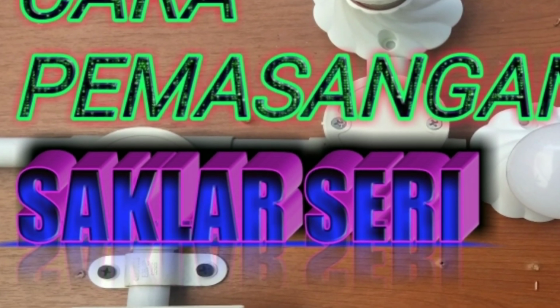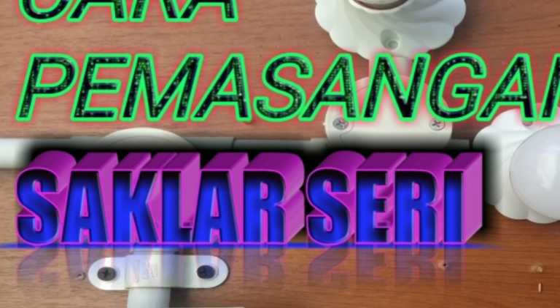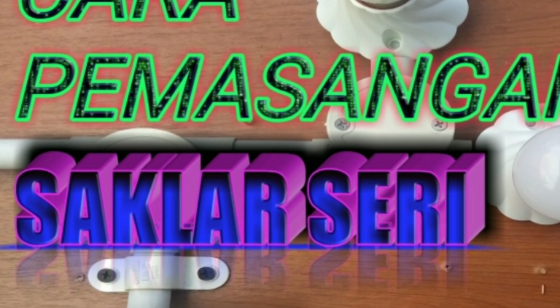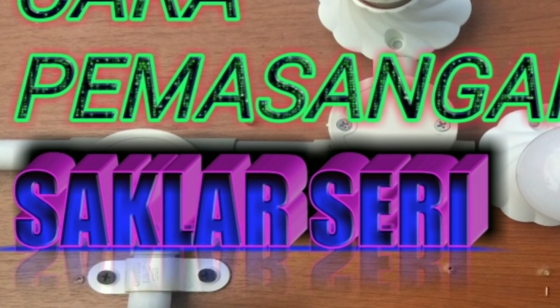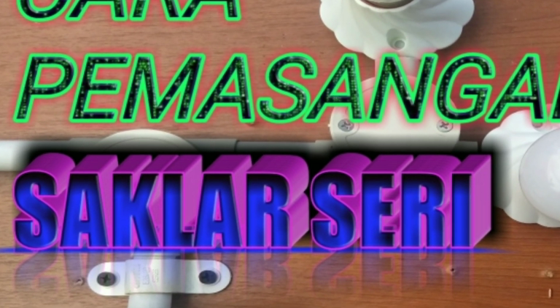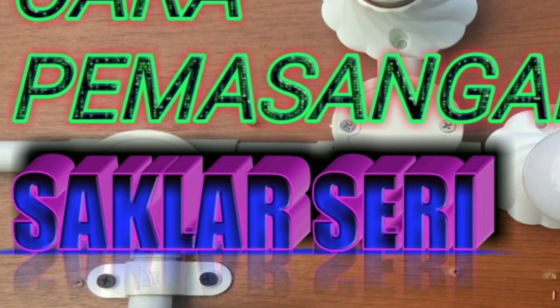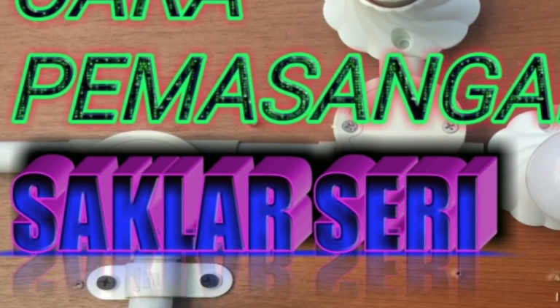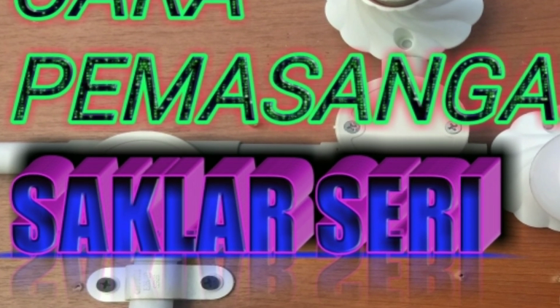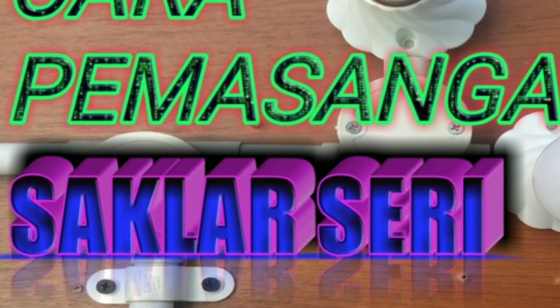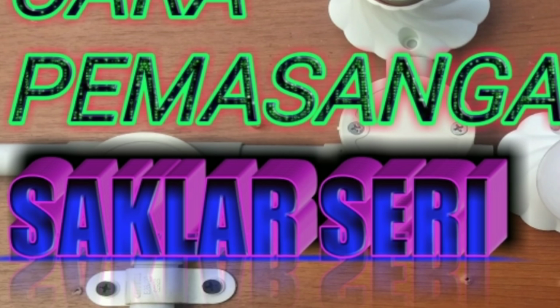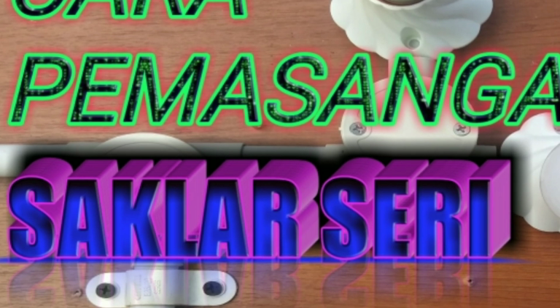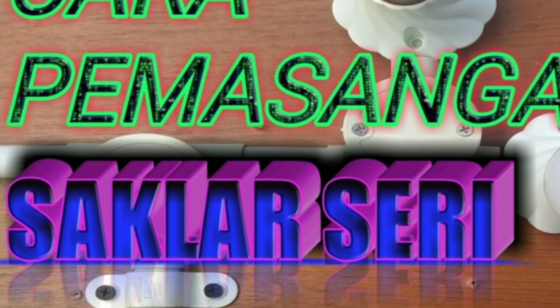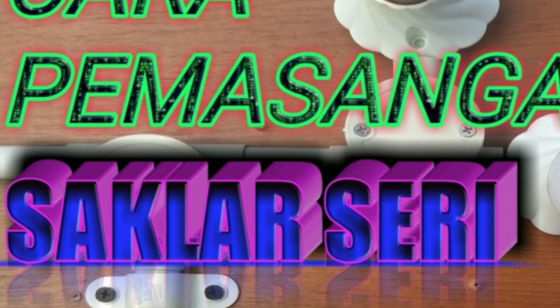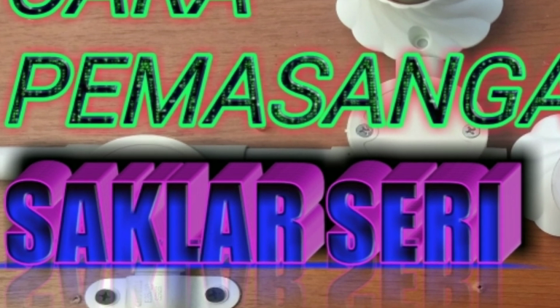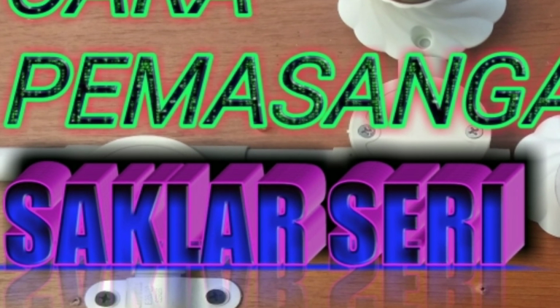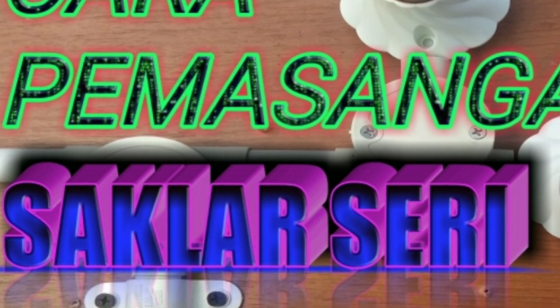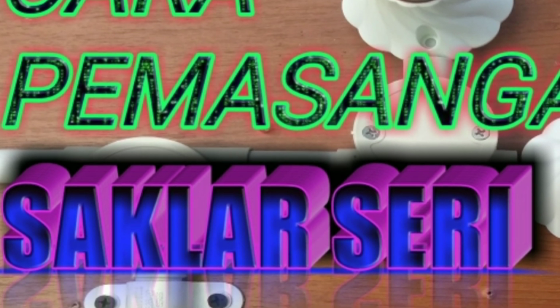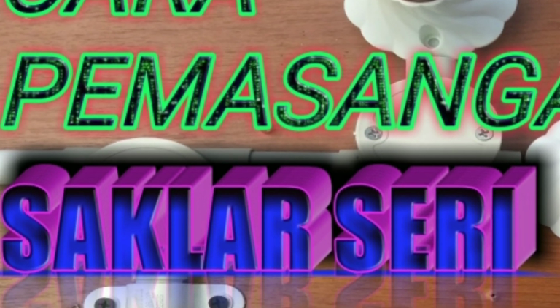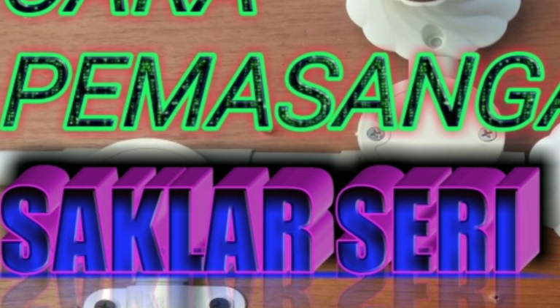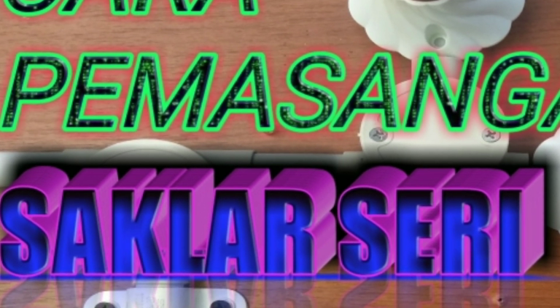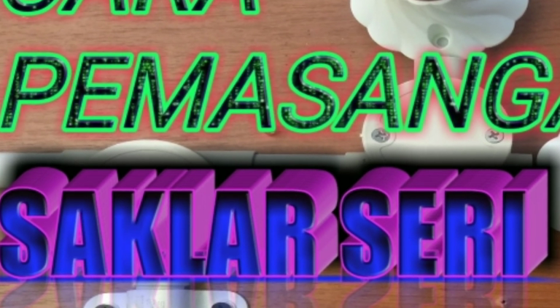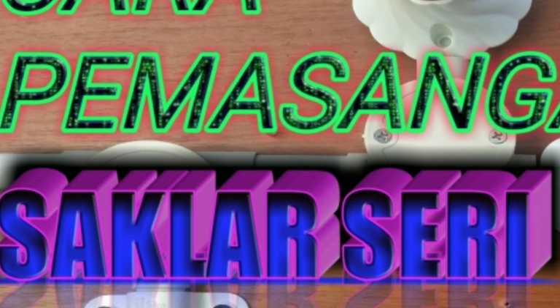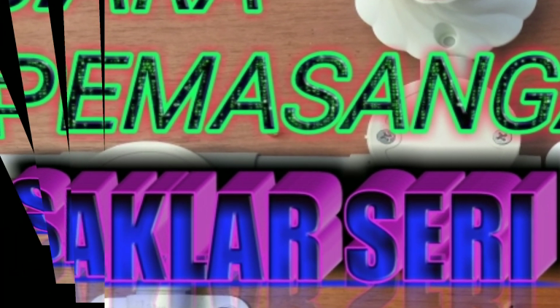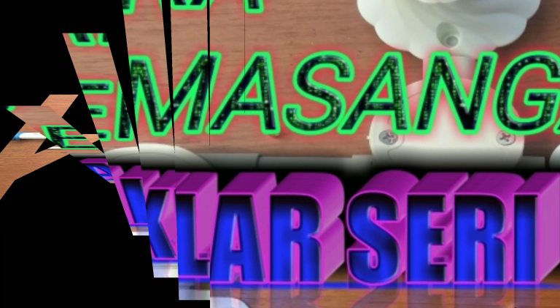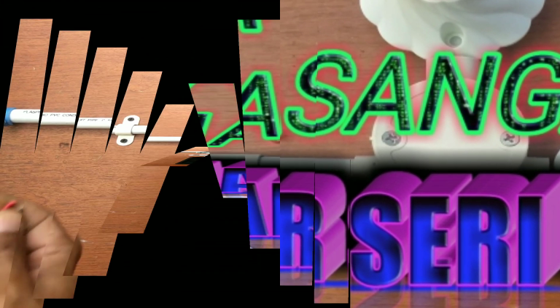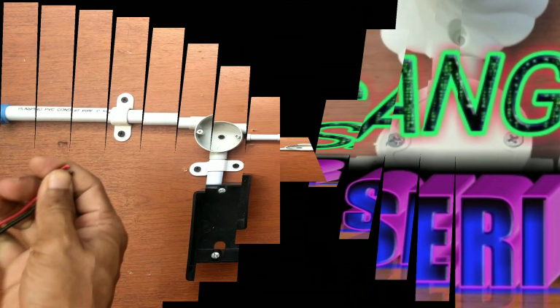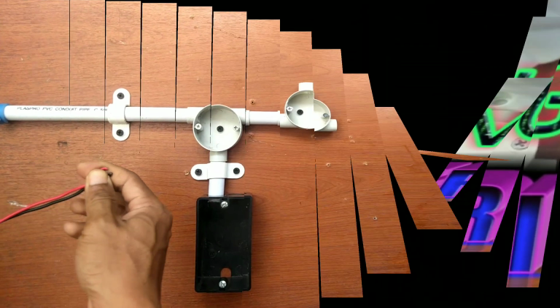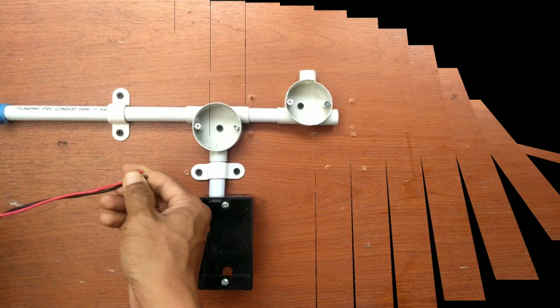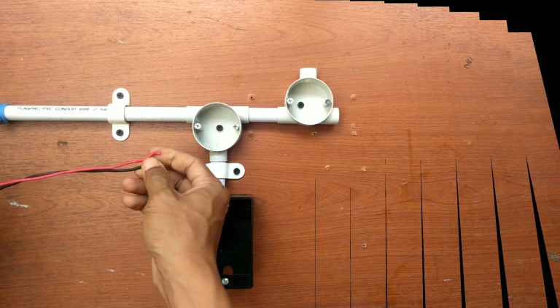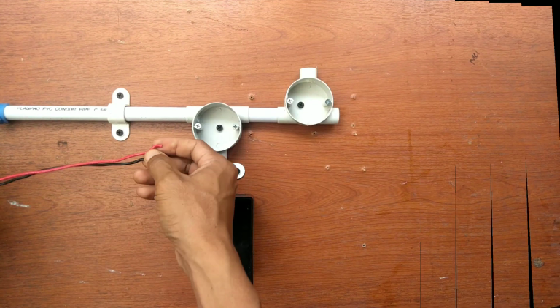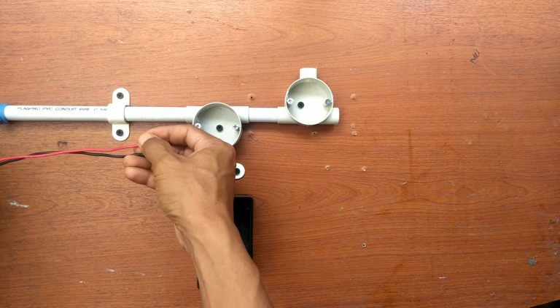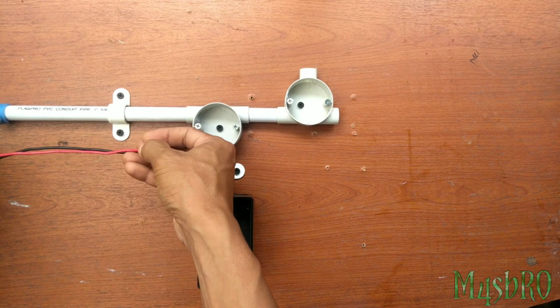Assalamualaikum warahmatullahi wabarakatuh. Kembali lagi bersama mas bro. Kali ini akan saya bagikan cara pemasangan saklar seri.